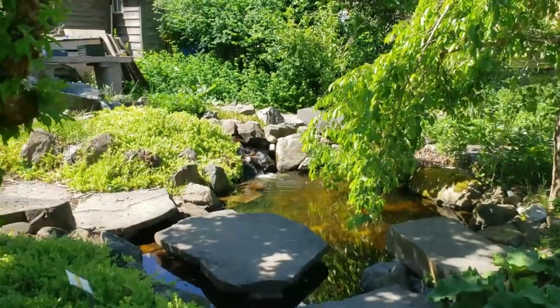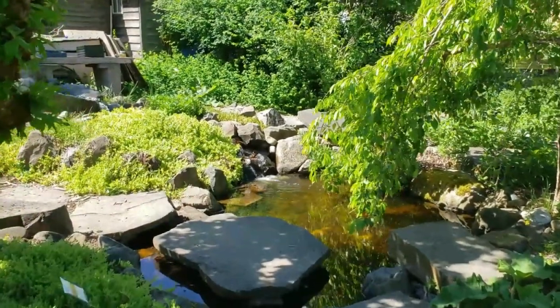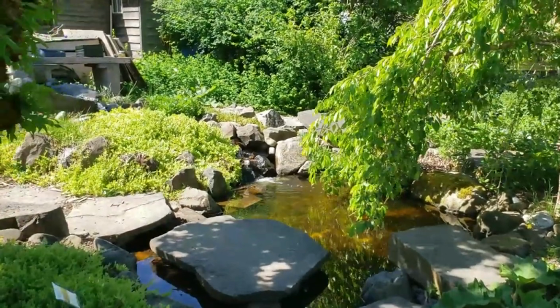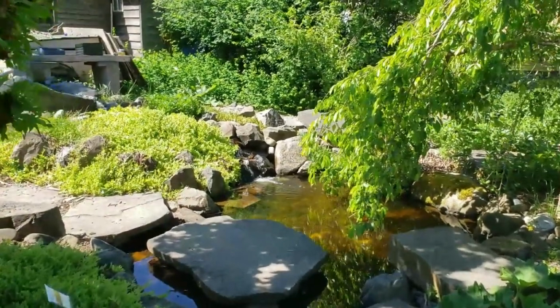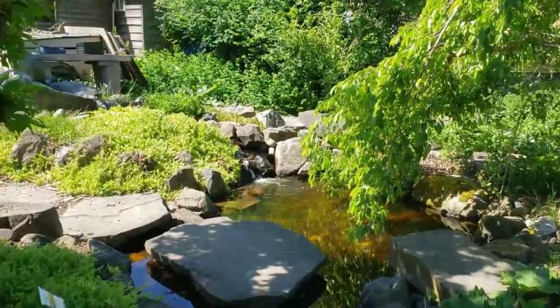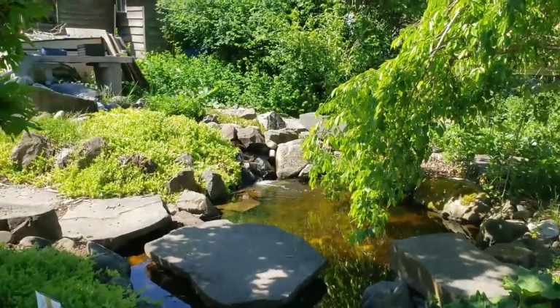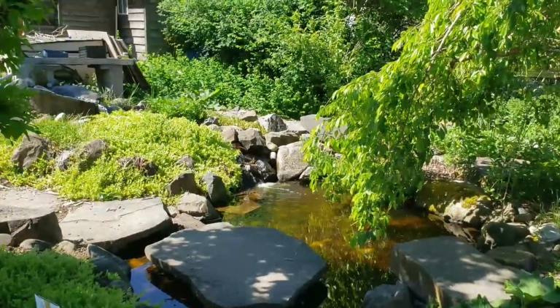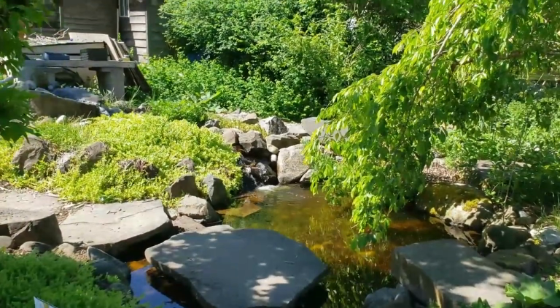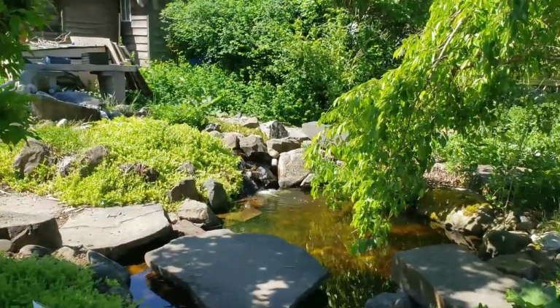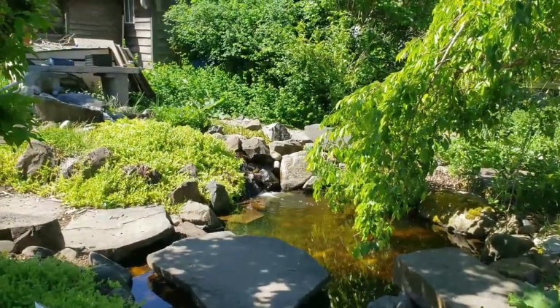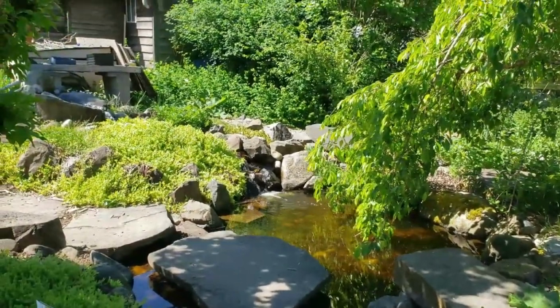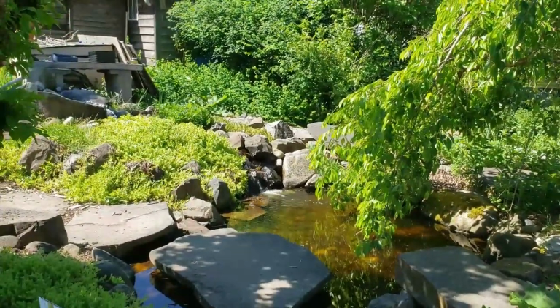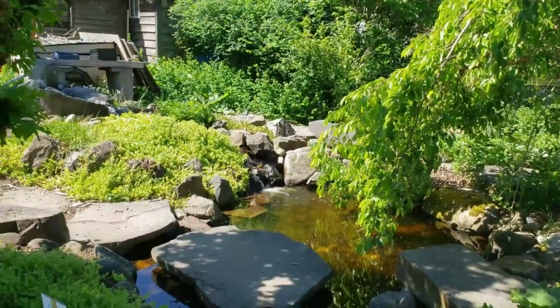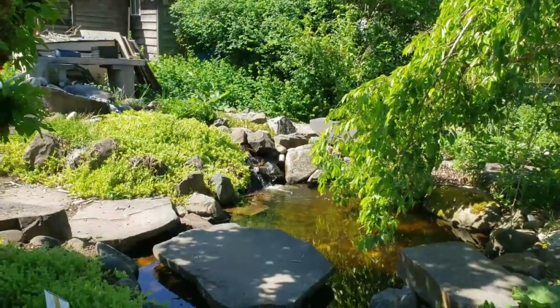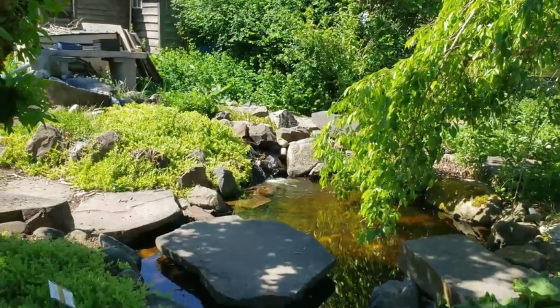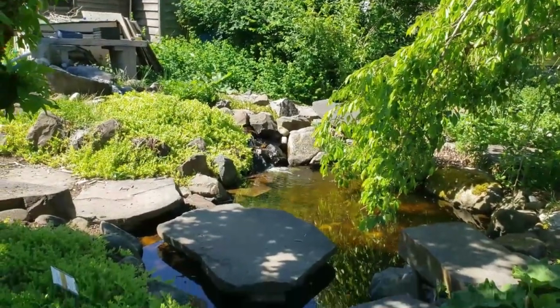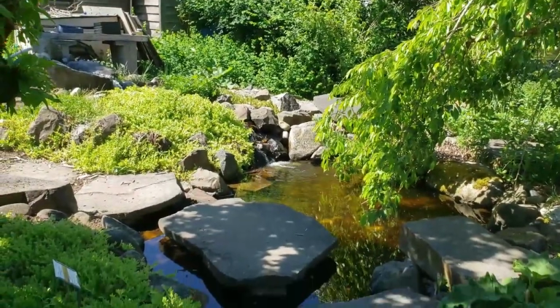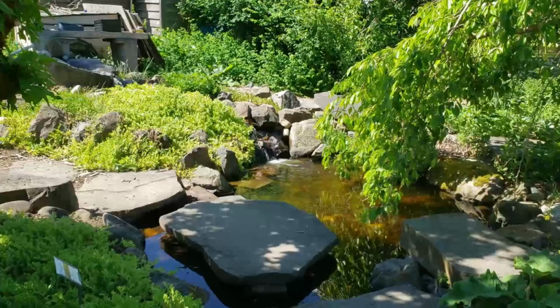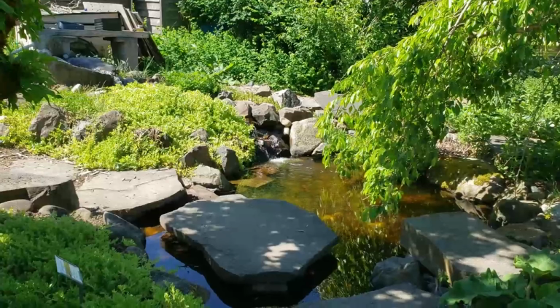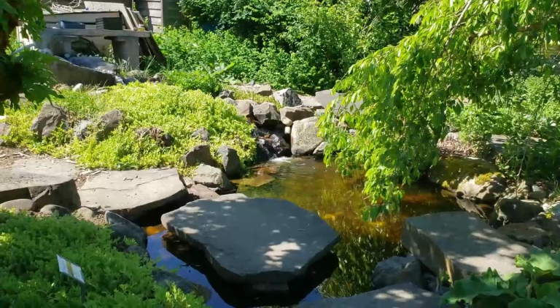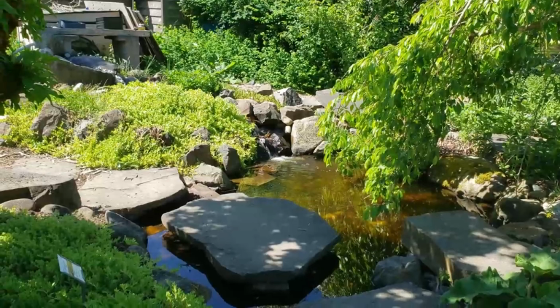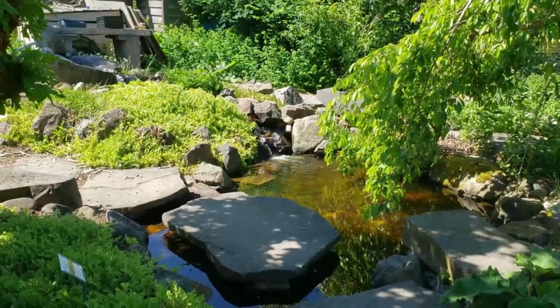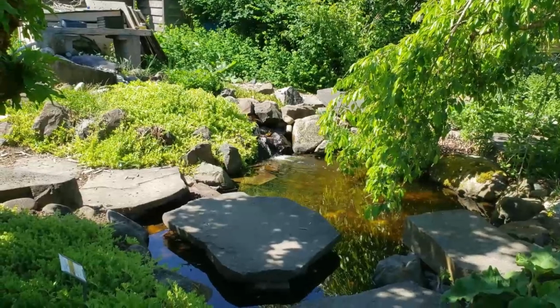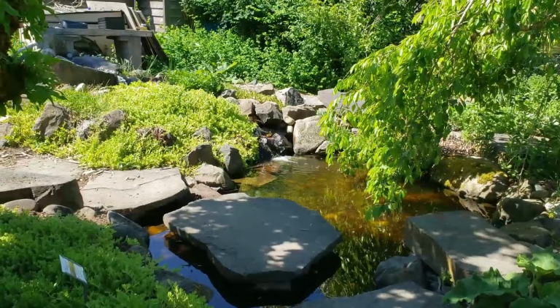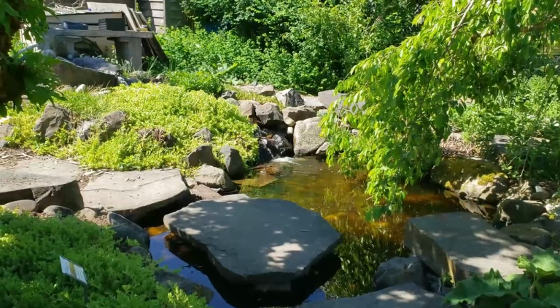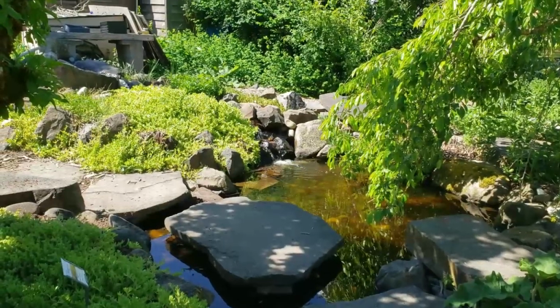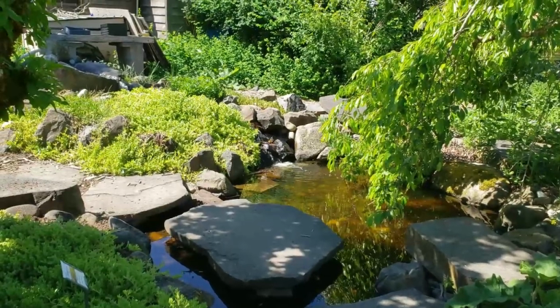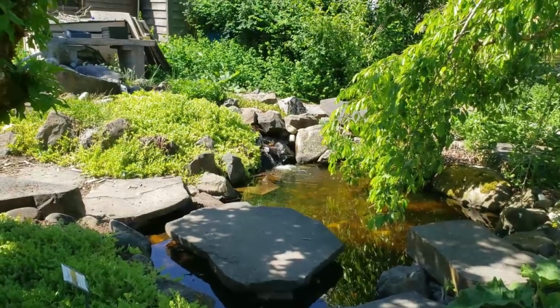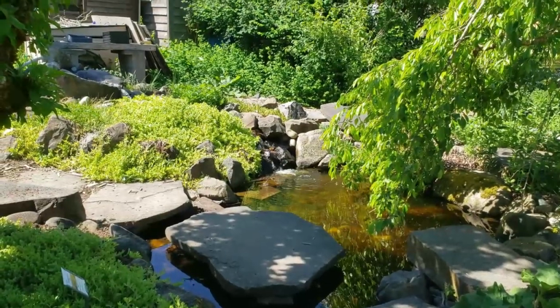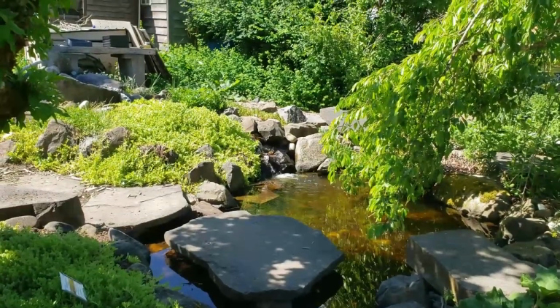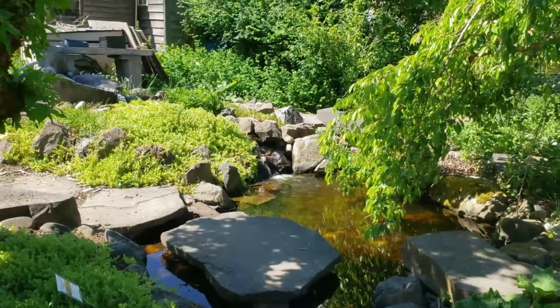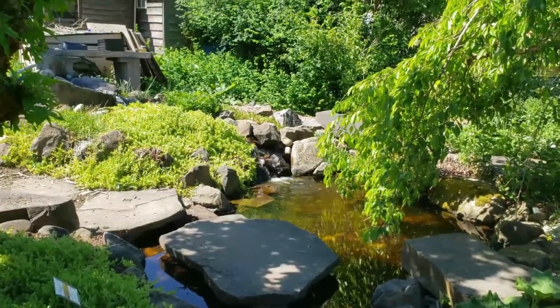Right in the middle of the garden here we have this fountain. It's very meditative.